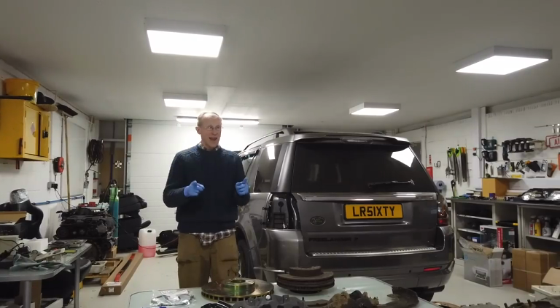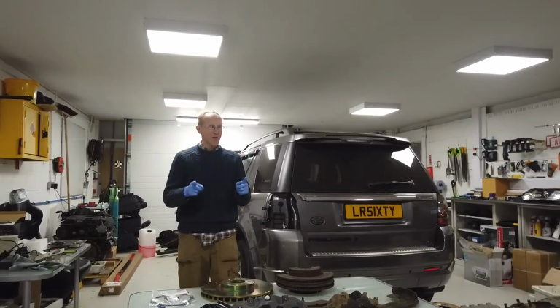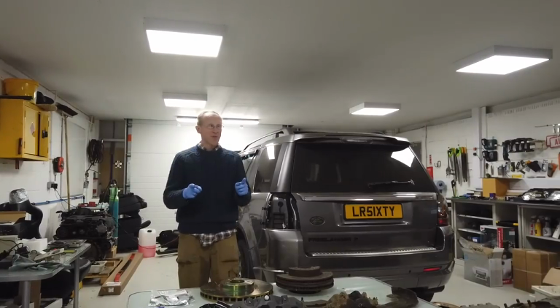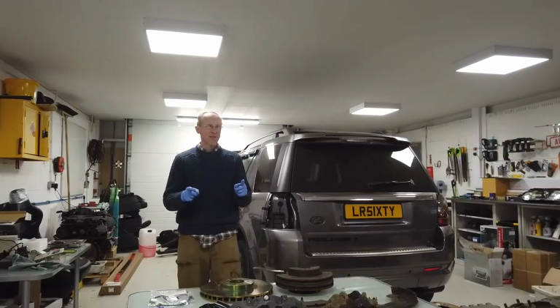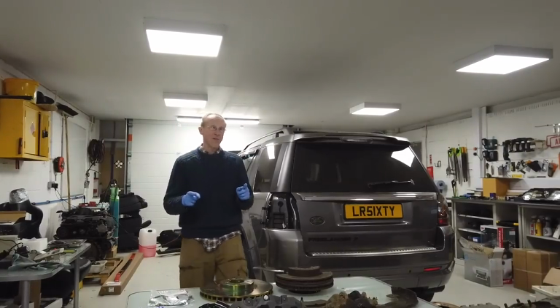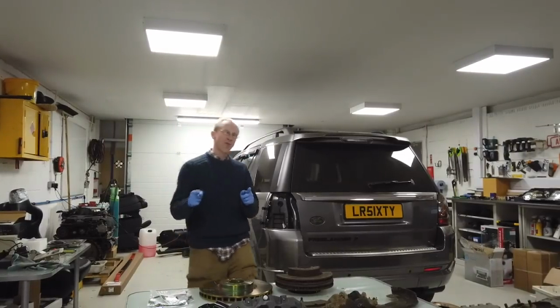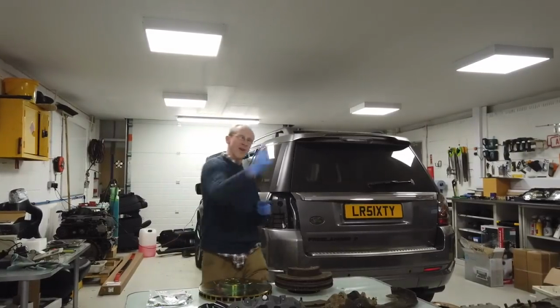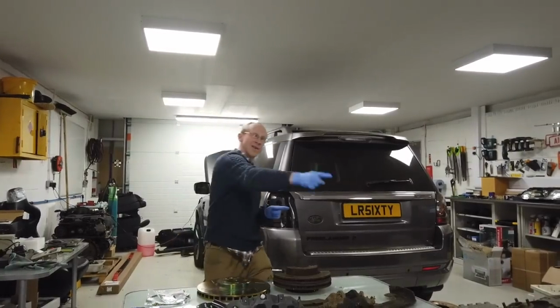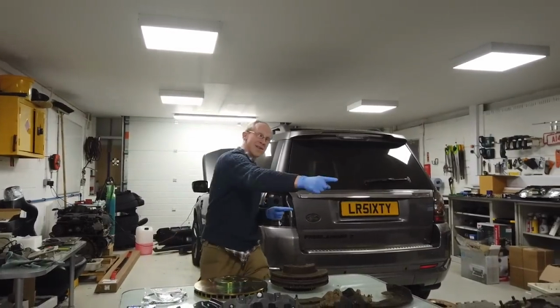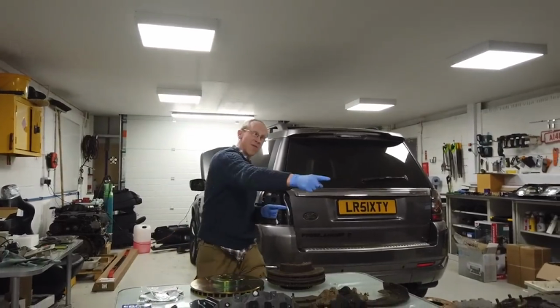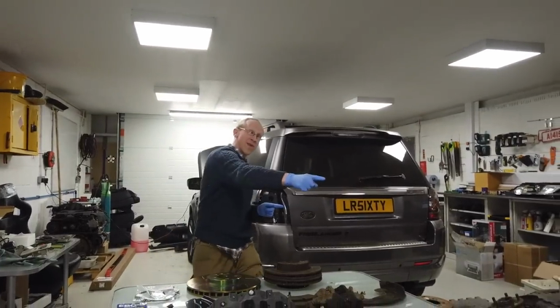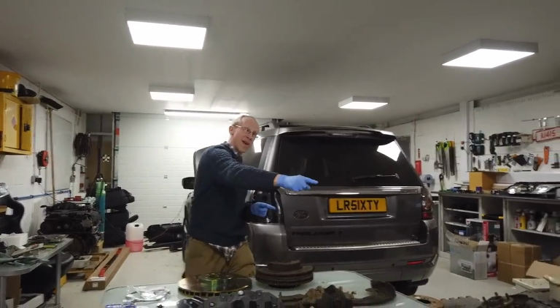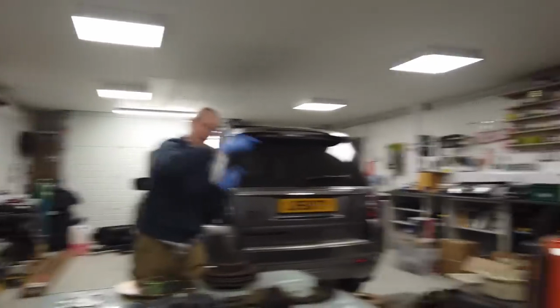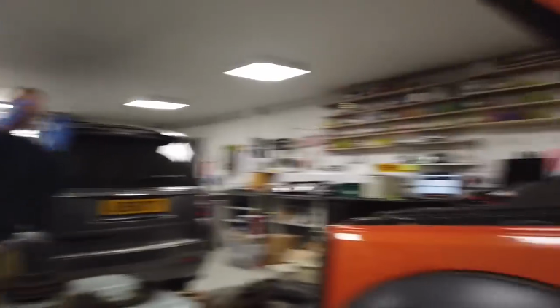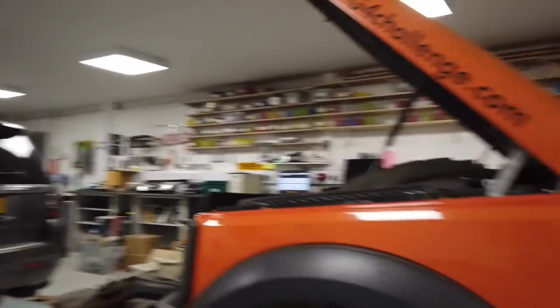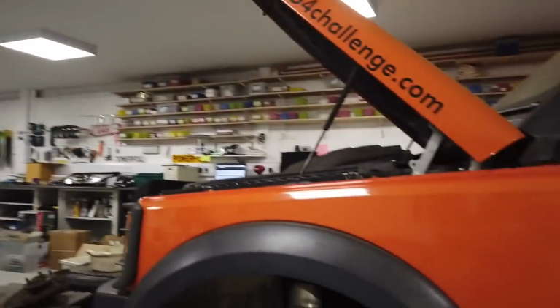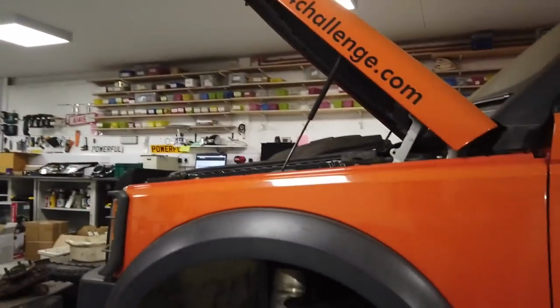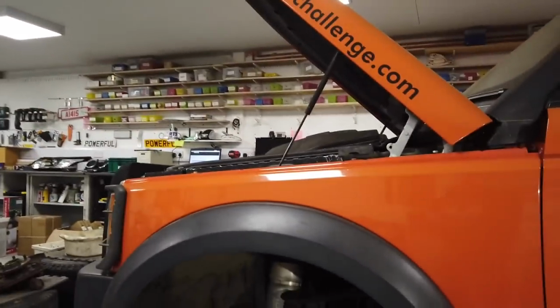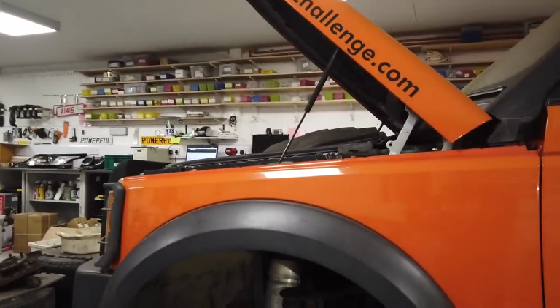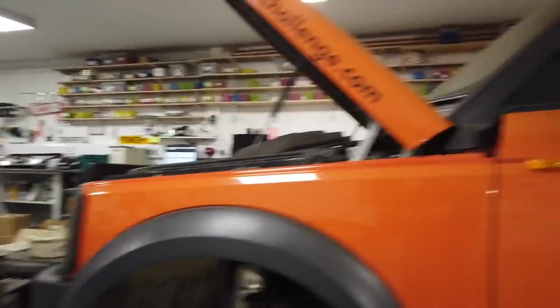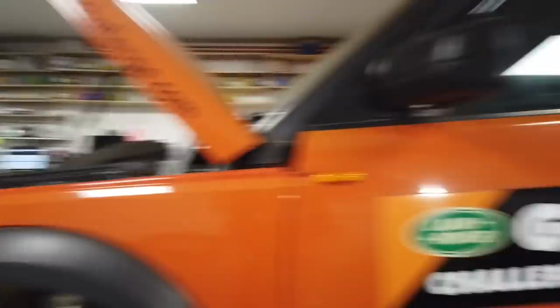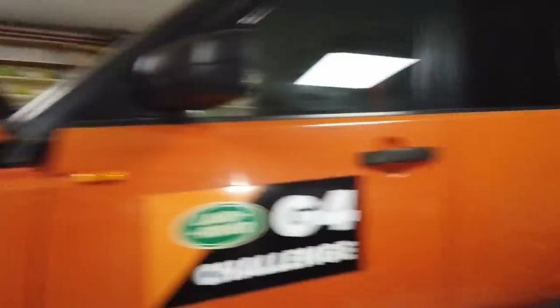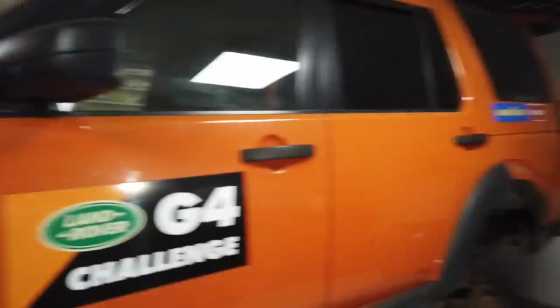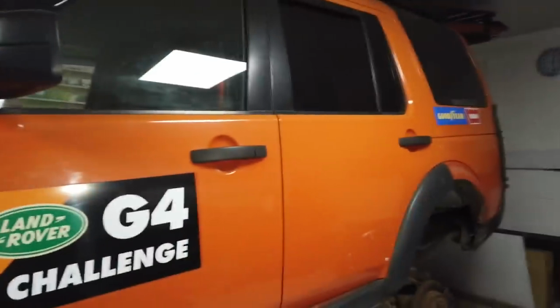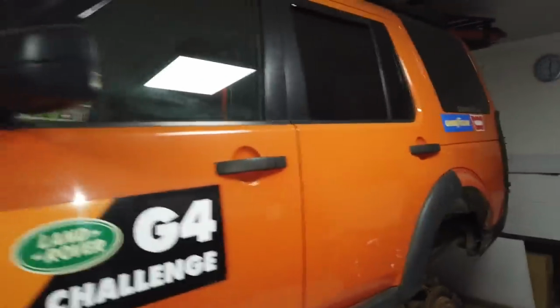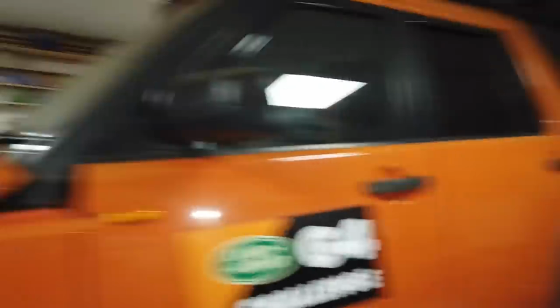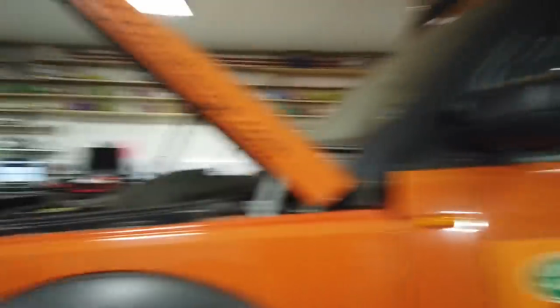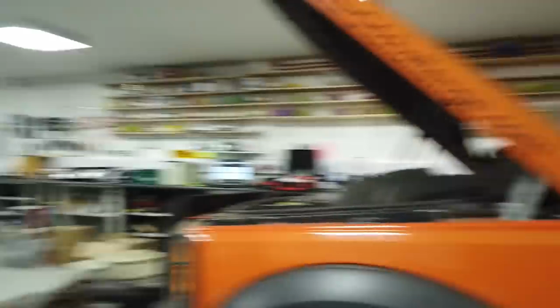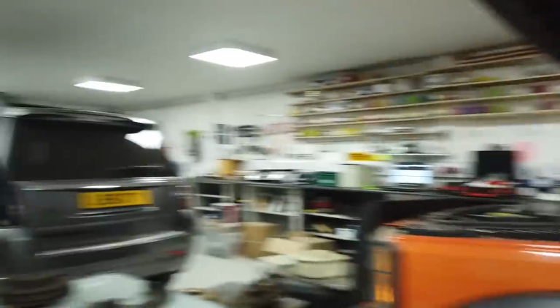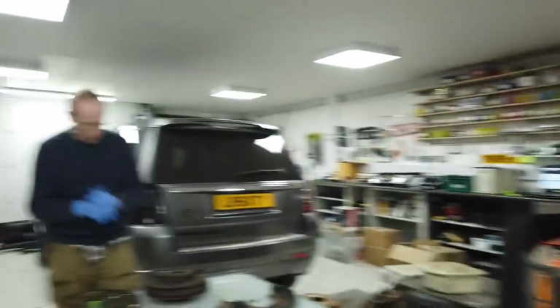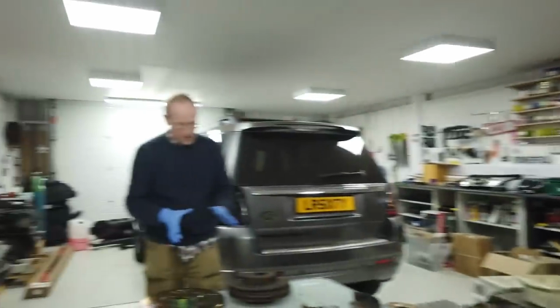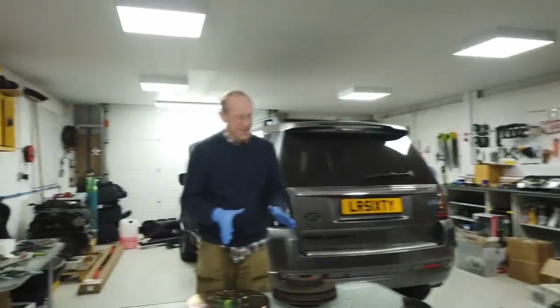I'm over at Discovery 3 - that one there - ta-da, we are going to upgrade the brakes.